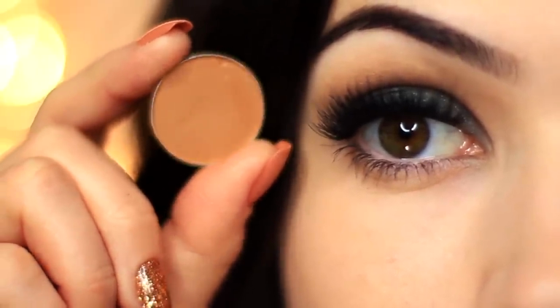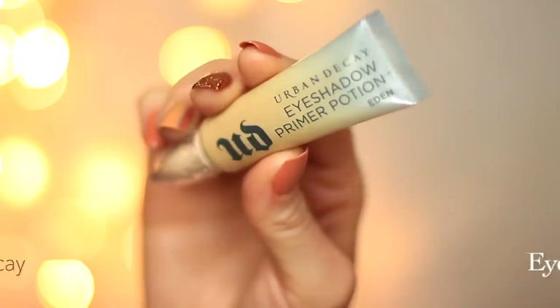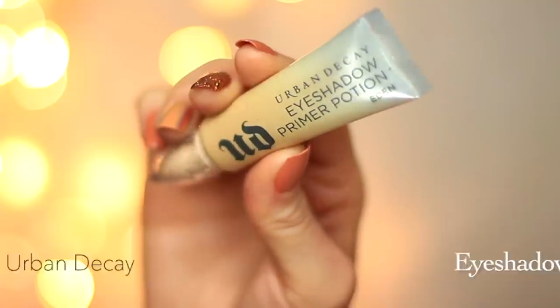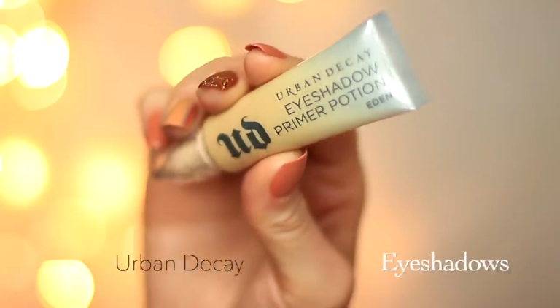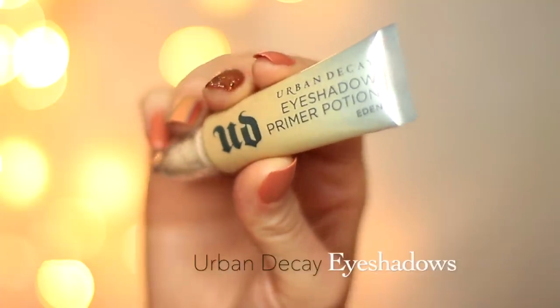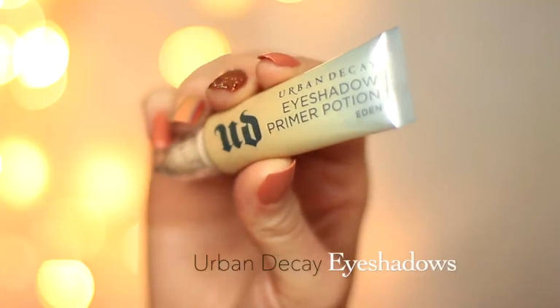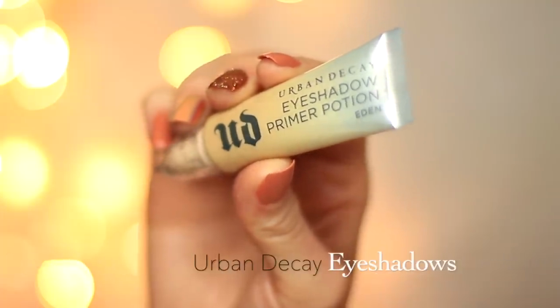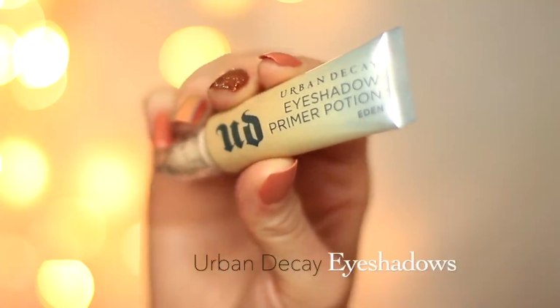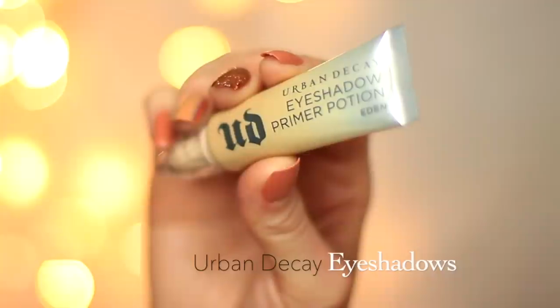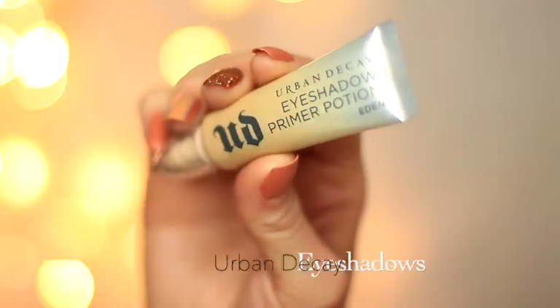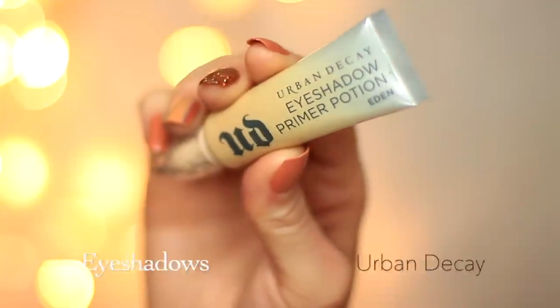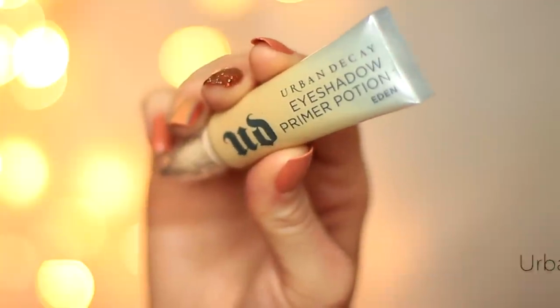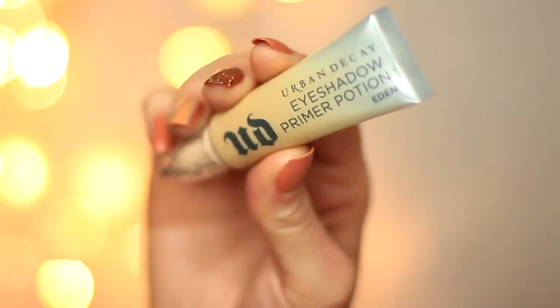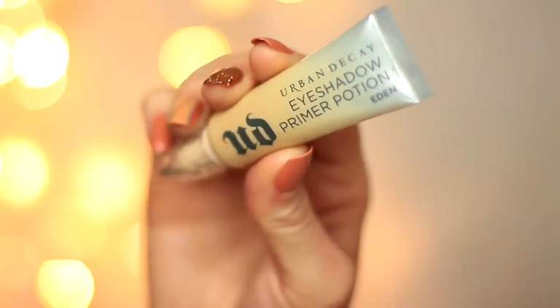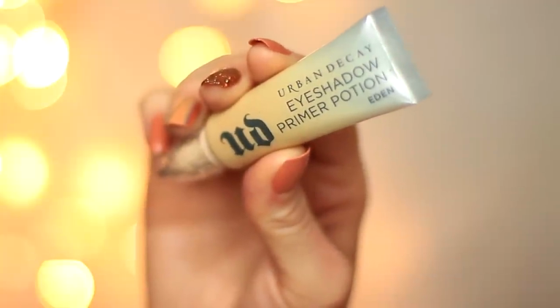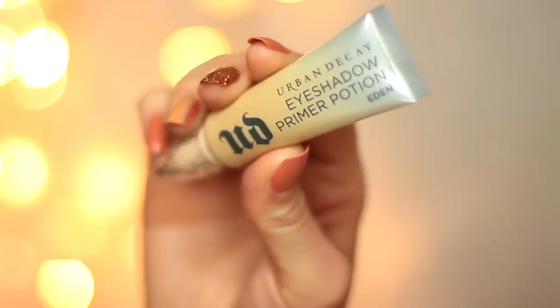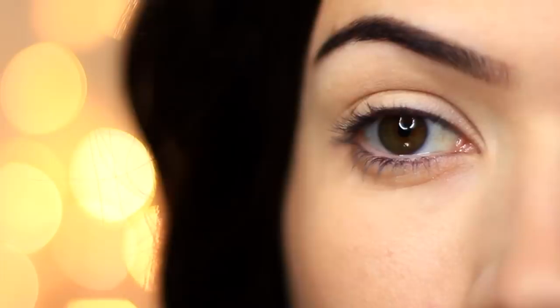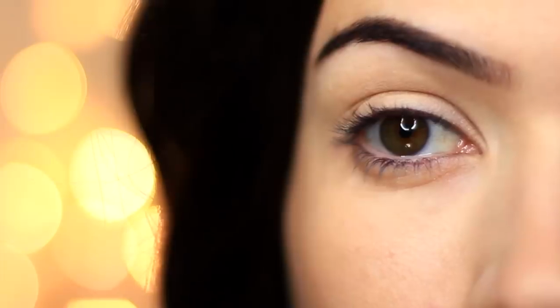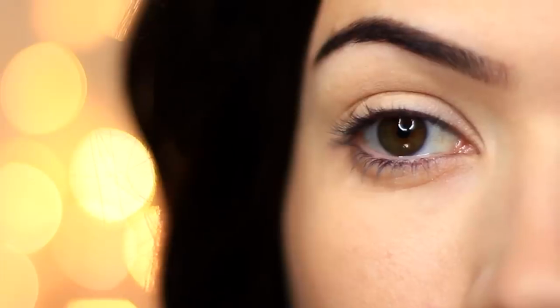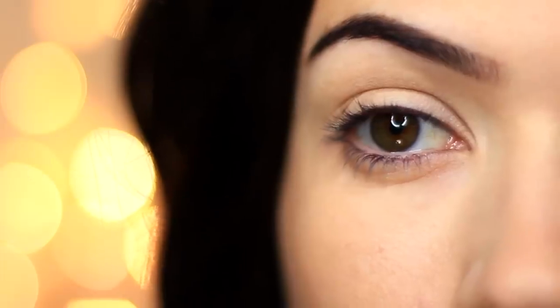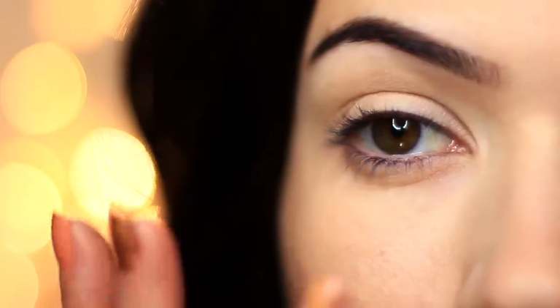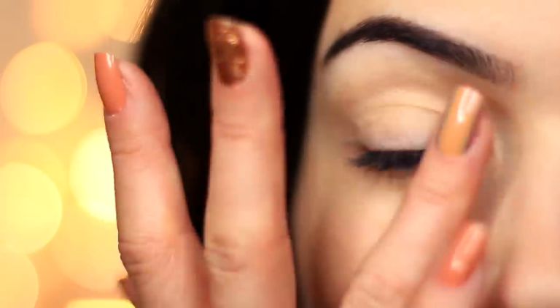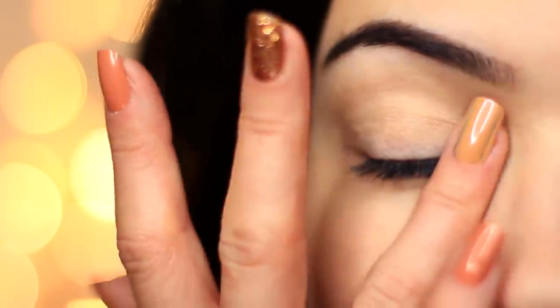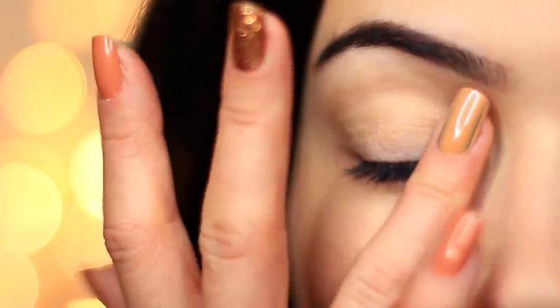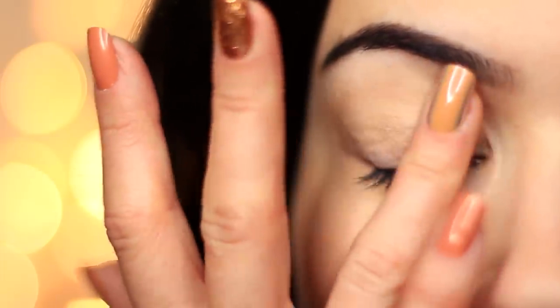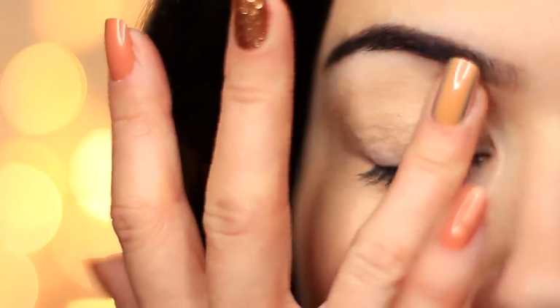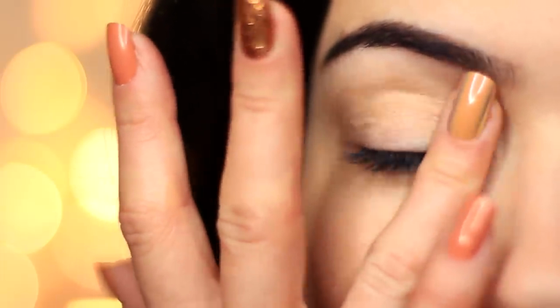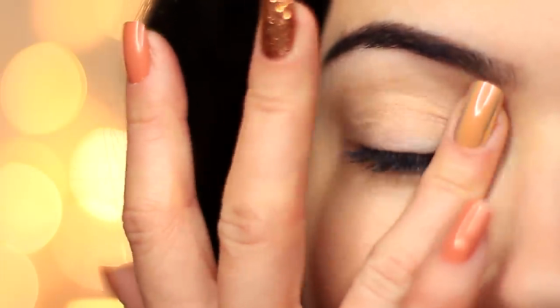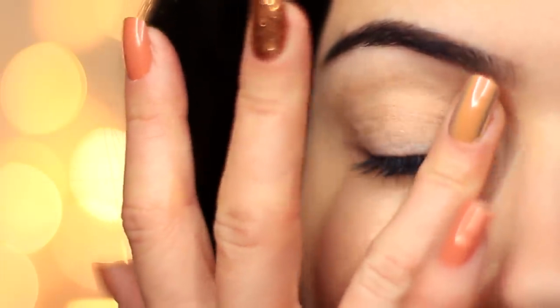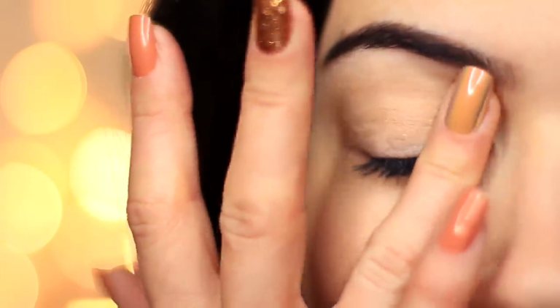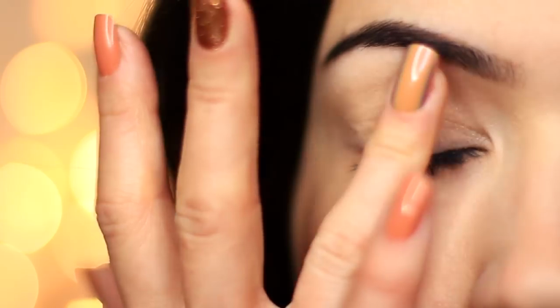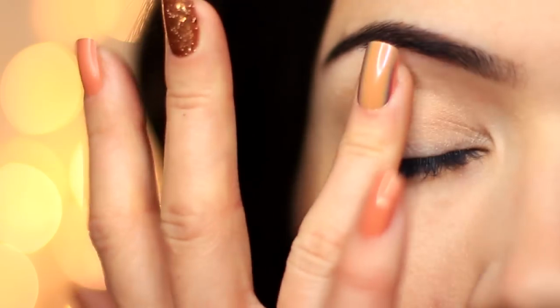To start off, I've already primed my eyelids, and this is going to give our eyeshadow something to hold on to while also creating a blank canvas for us to work on.